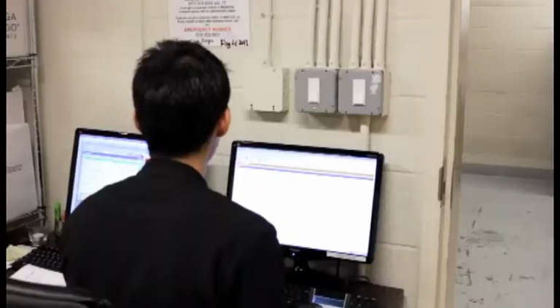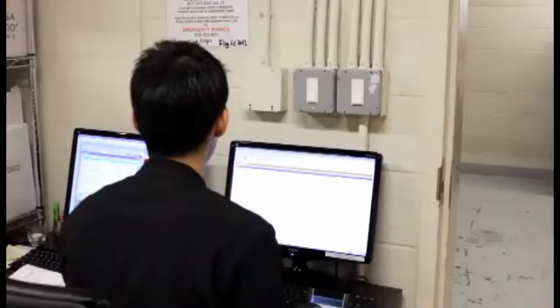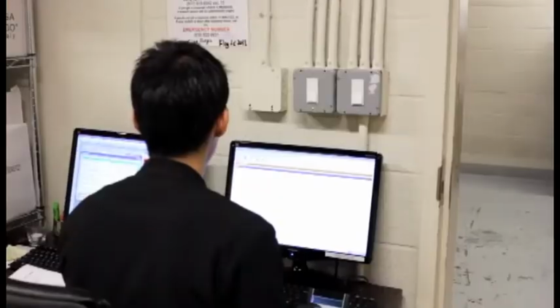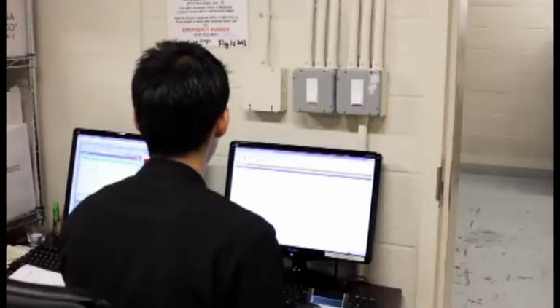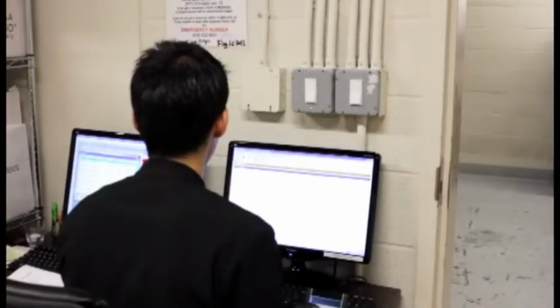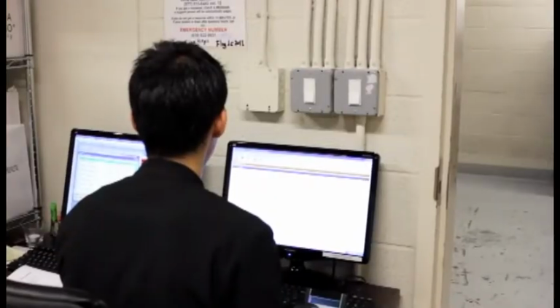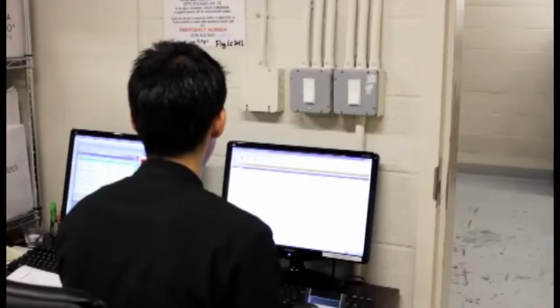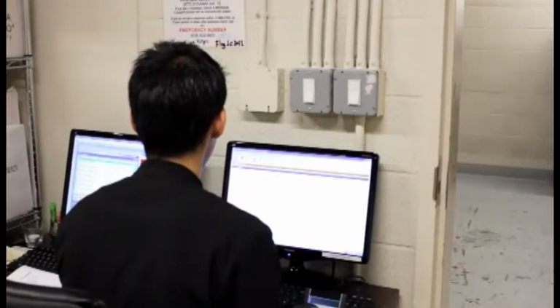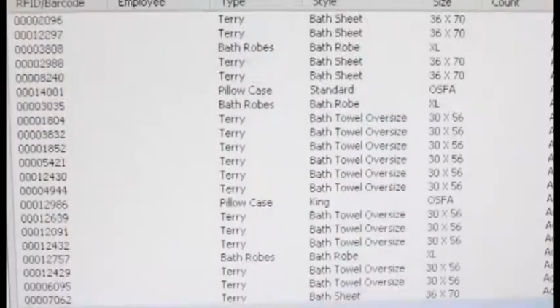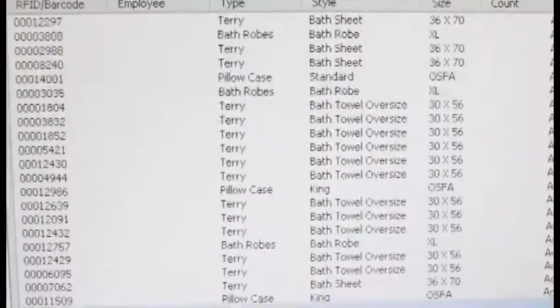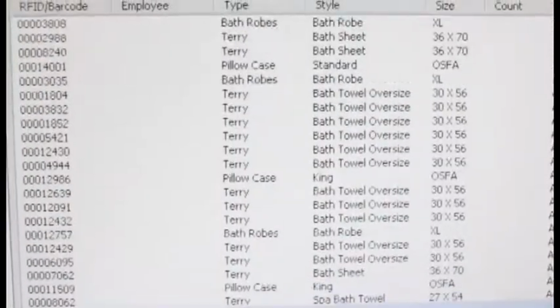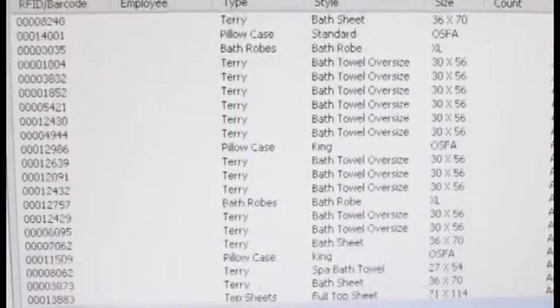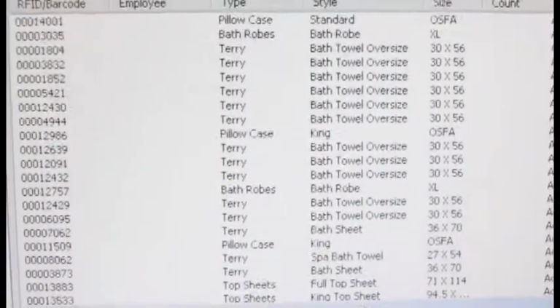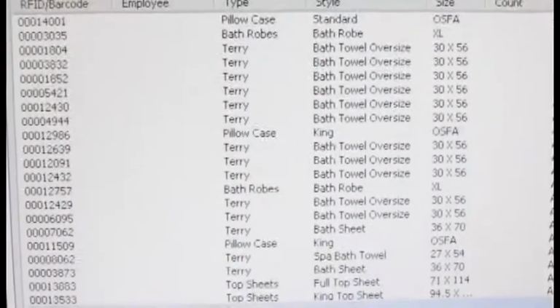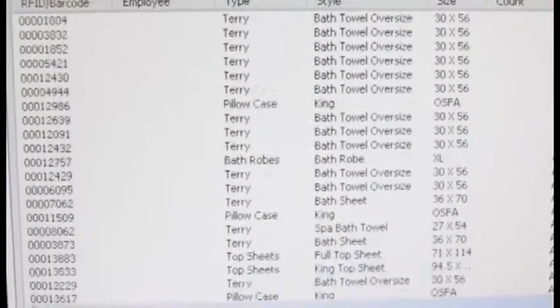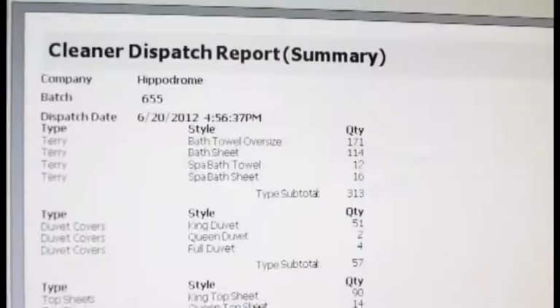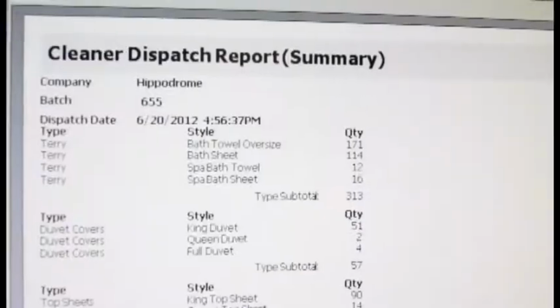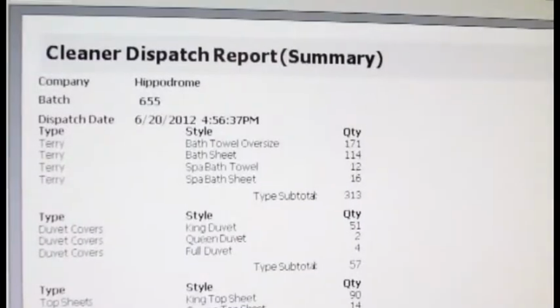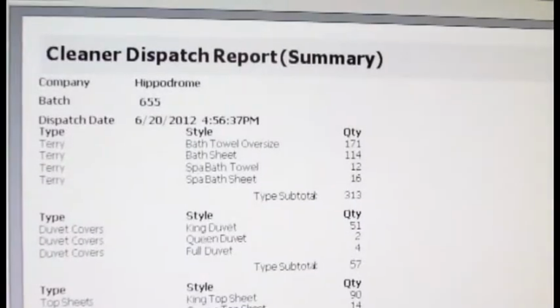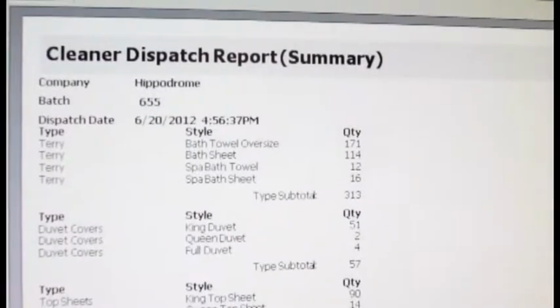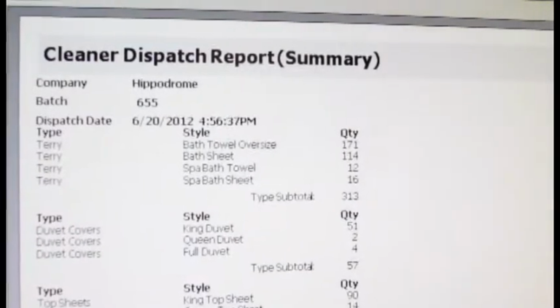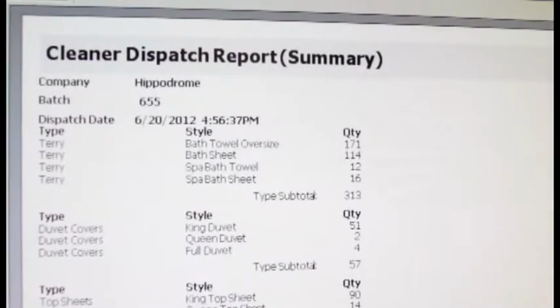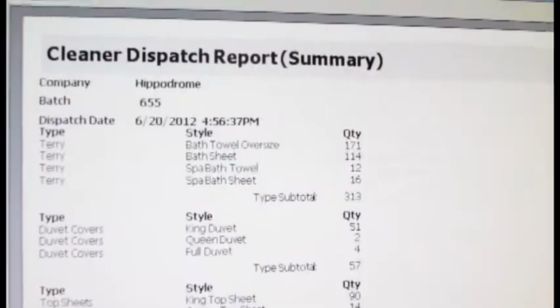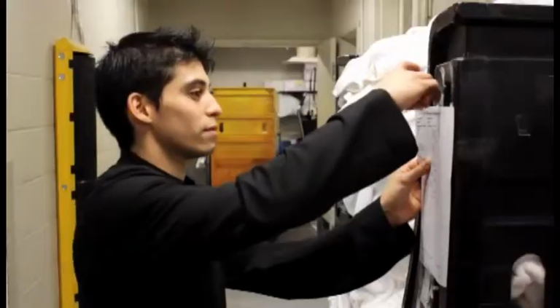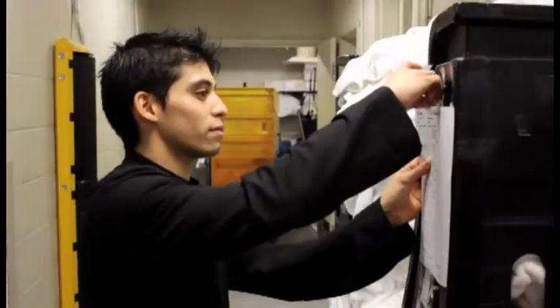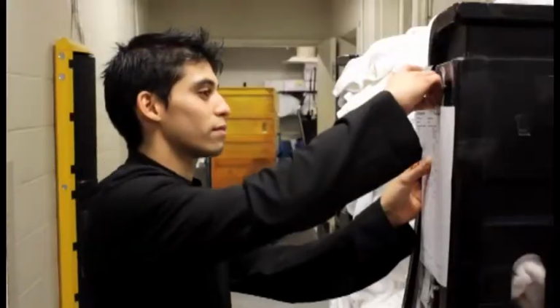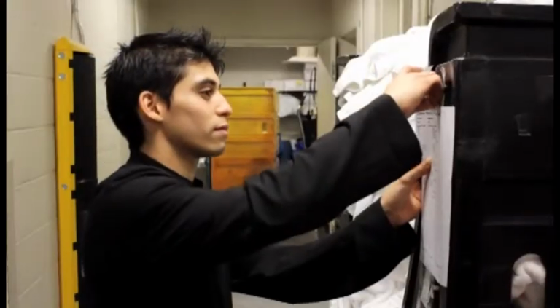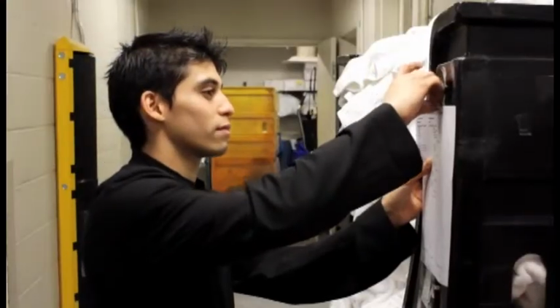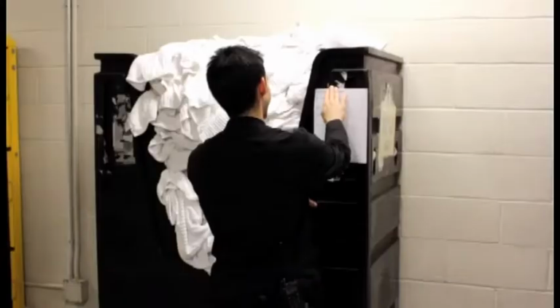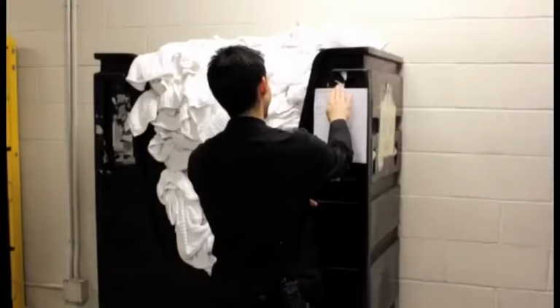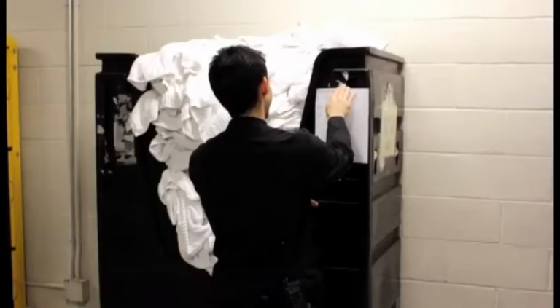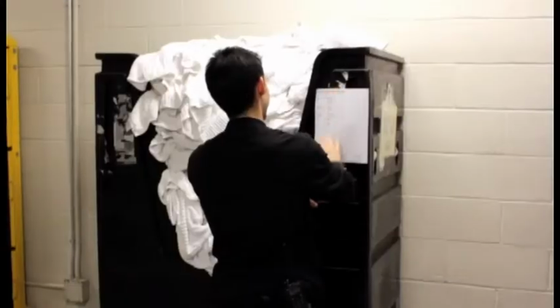Once the soiled linen has been scanned, the houseman generates a dispatch report that is sent to the laundry along with the soiled items.